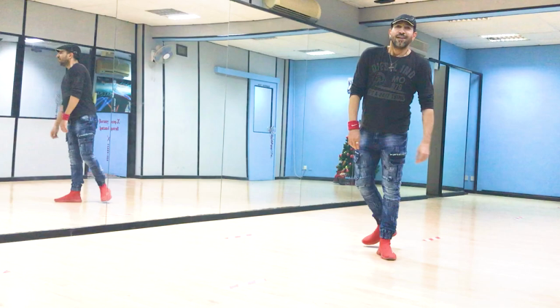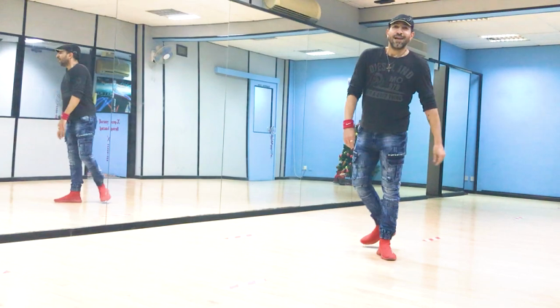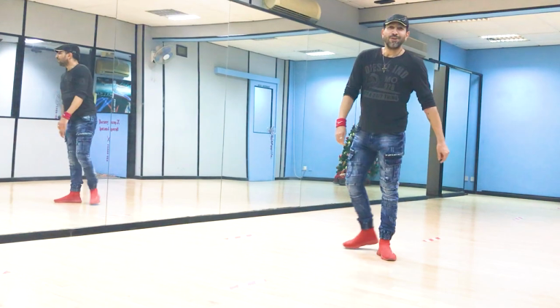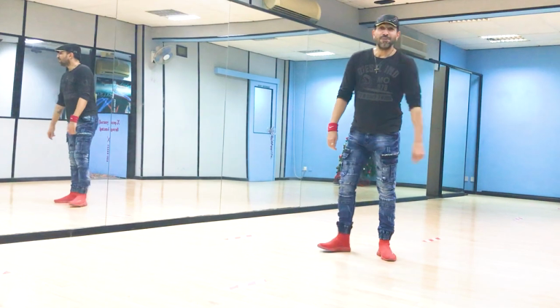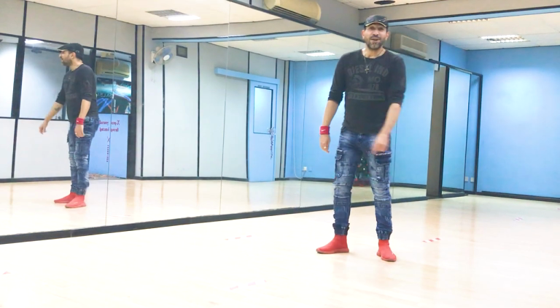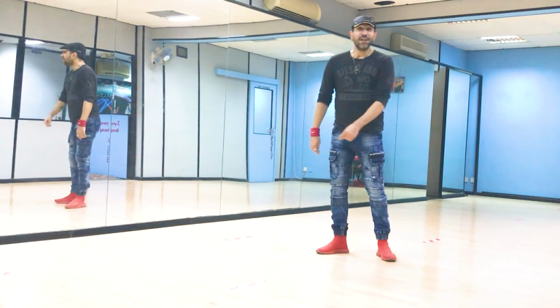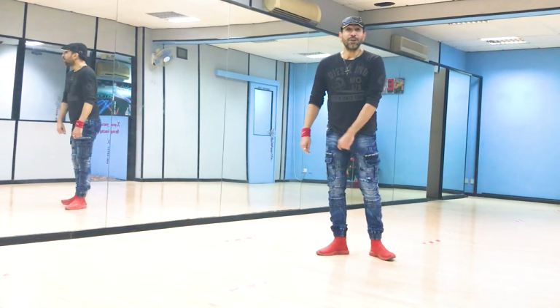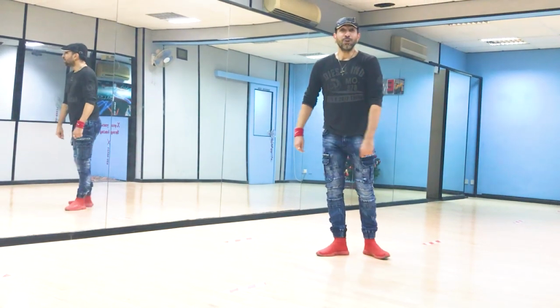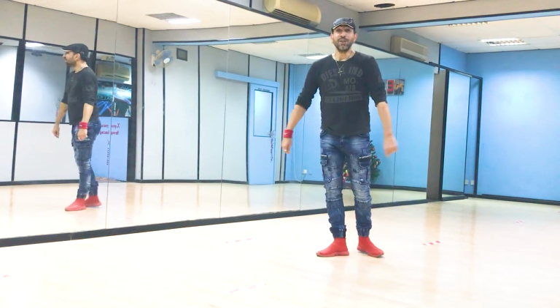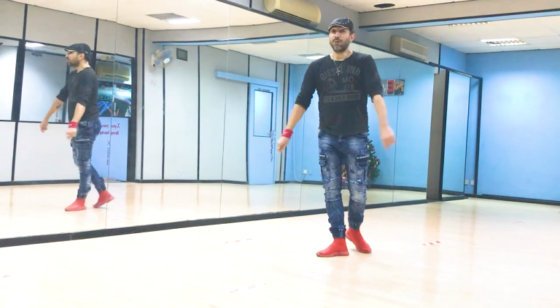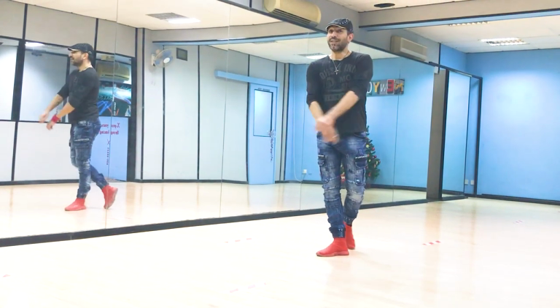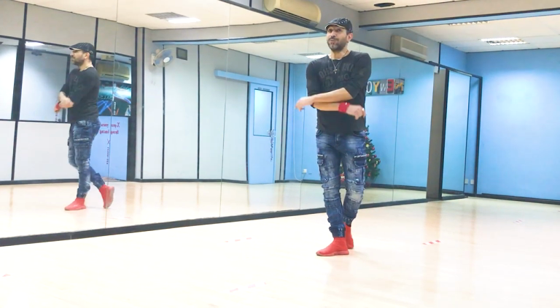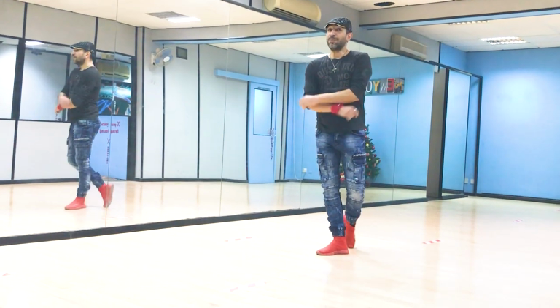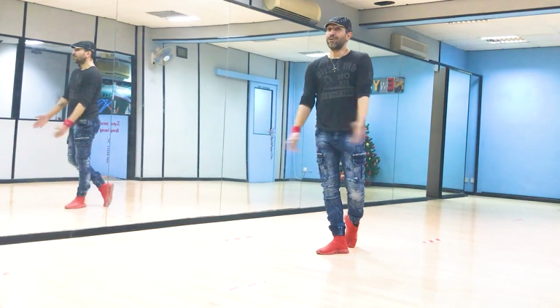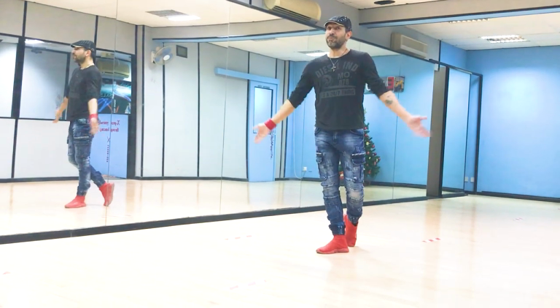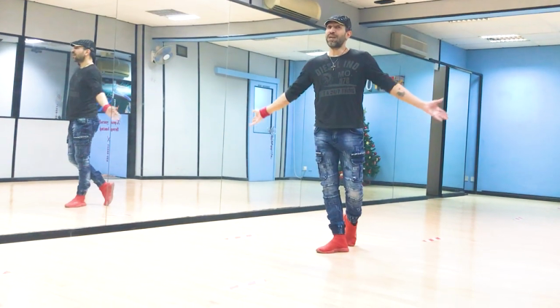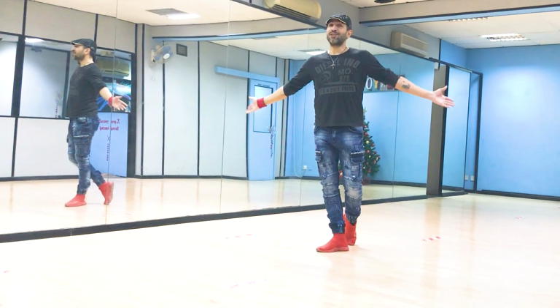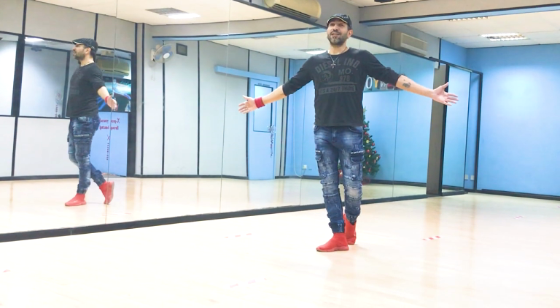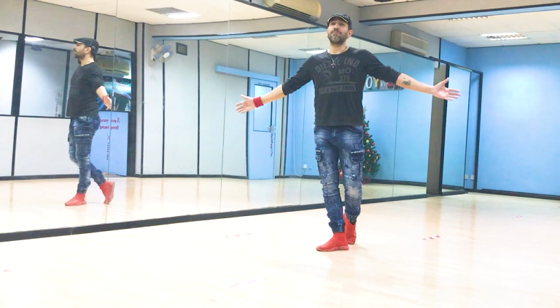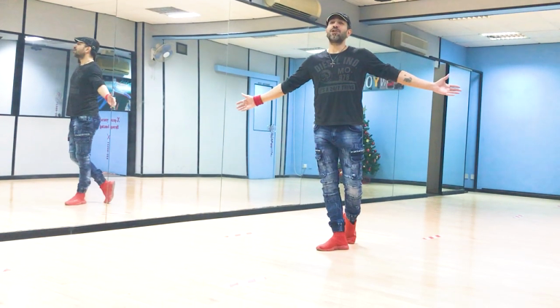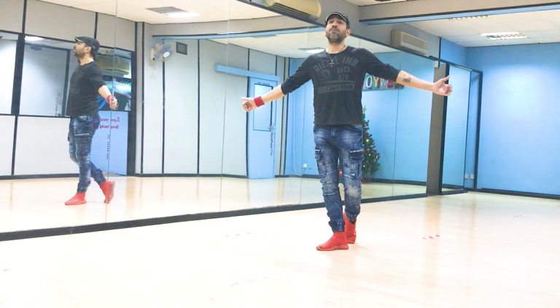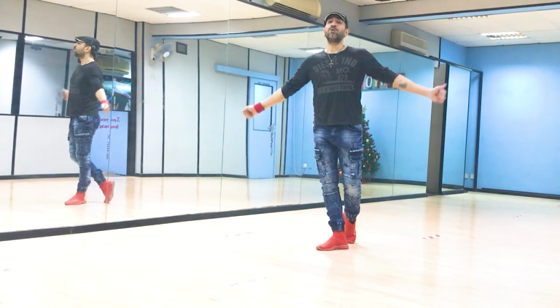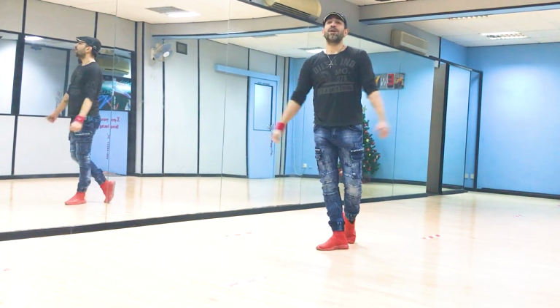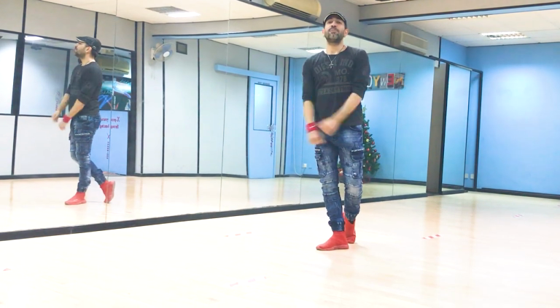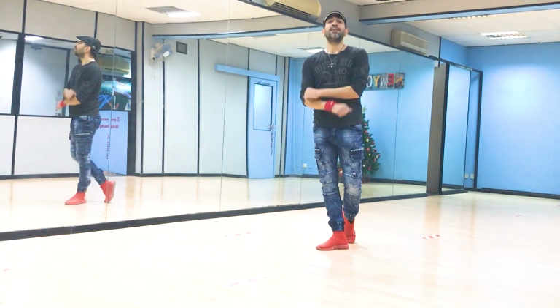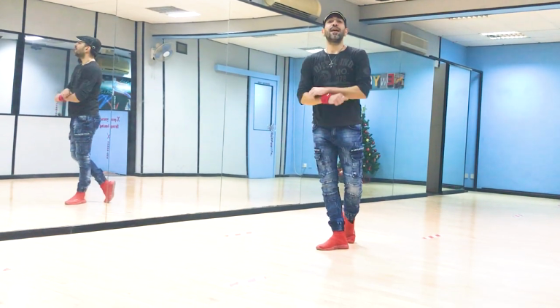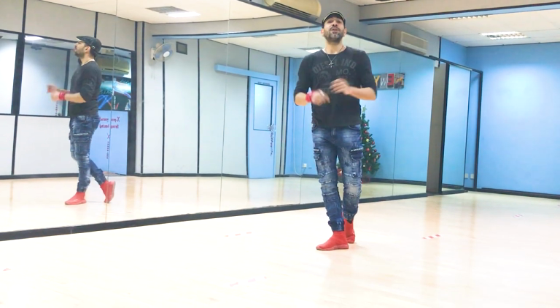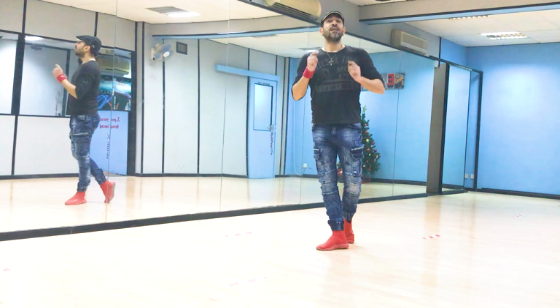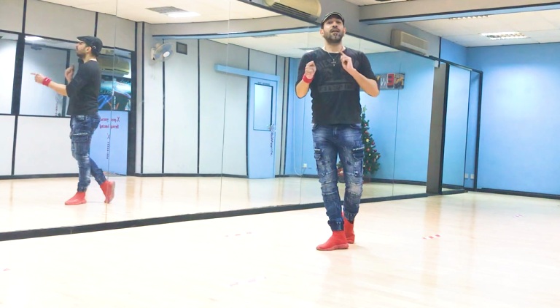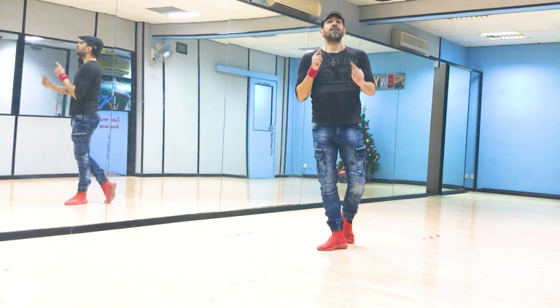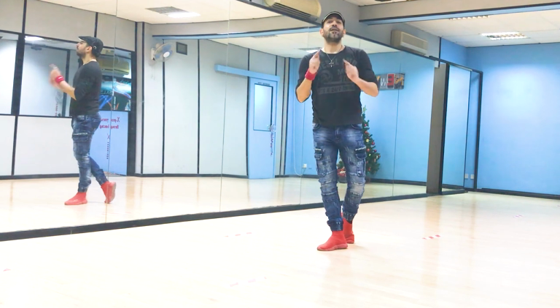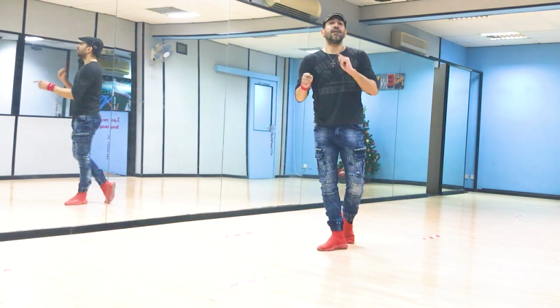Hello everybody, how are you doing and welcome to my YouTube channel Salsa and Bachata Moose, where I break down Salsa and Bachata moves.